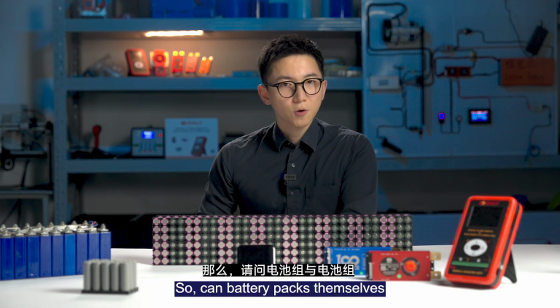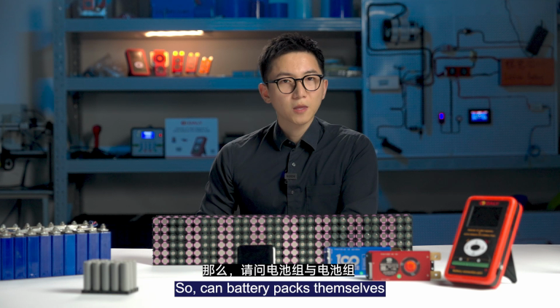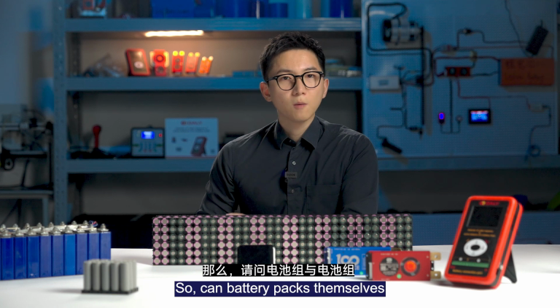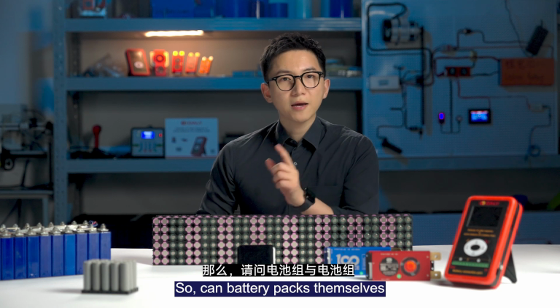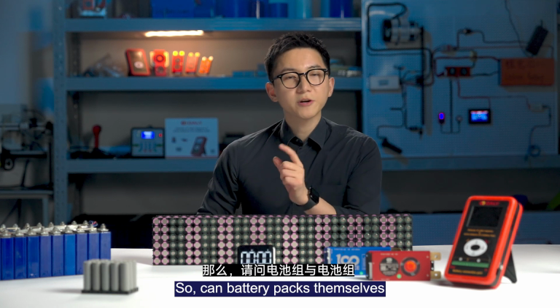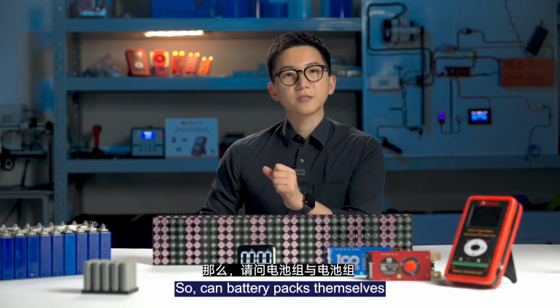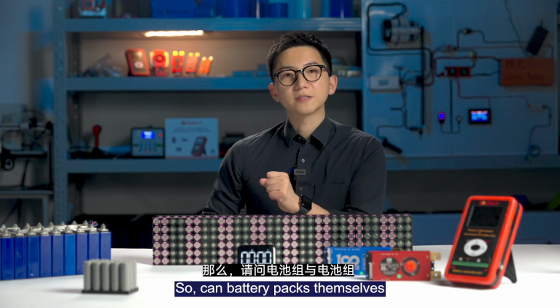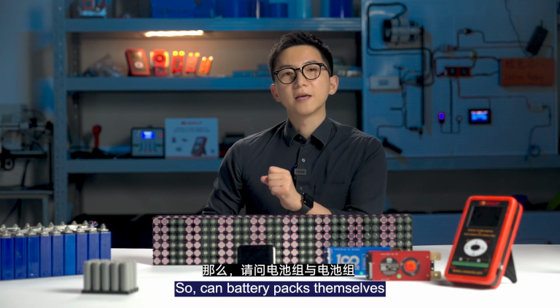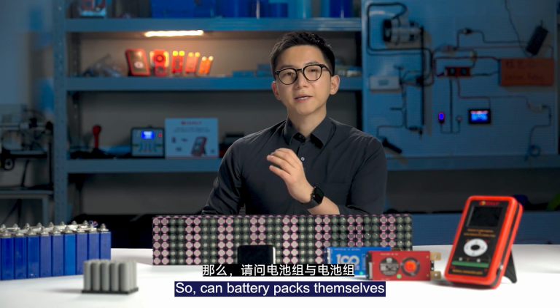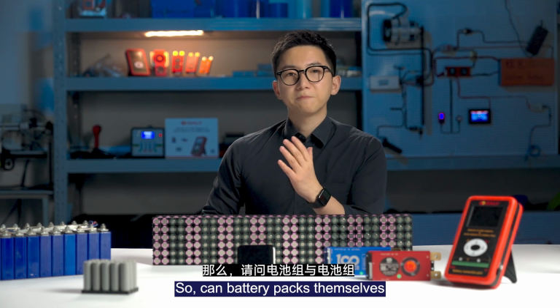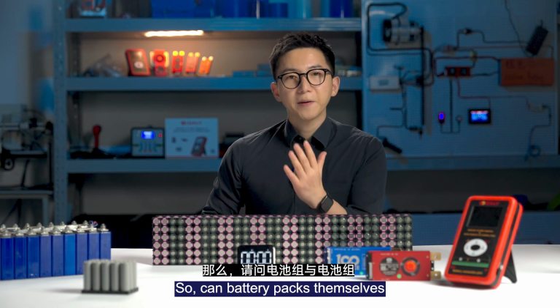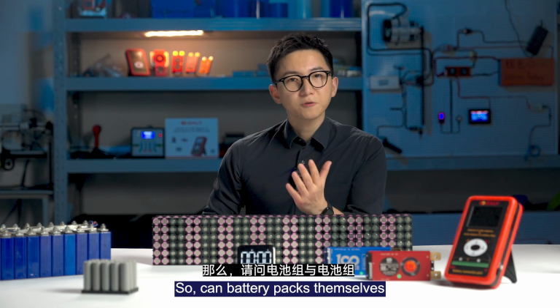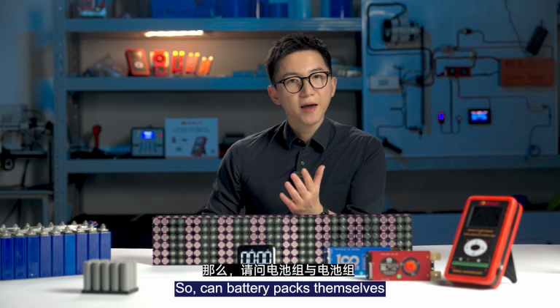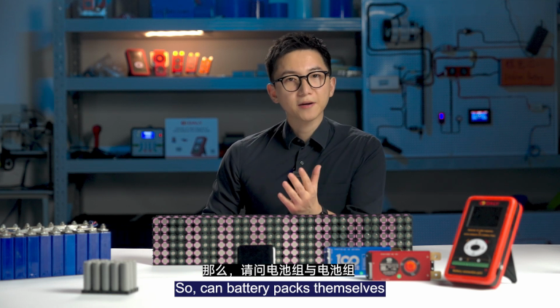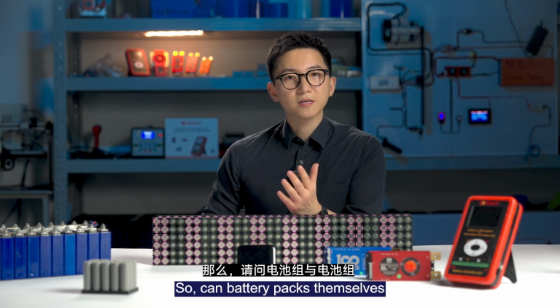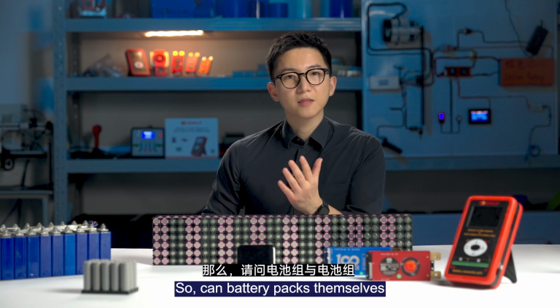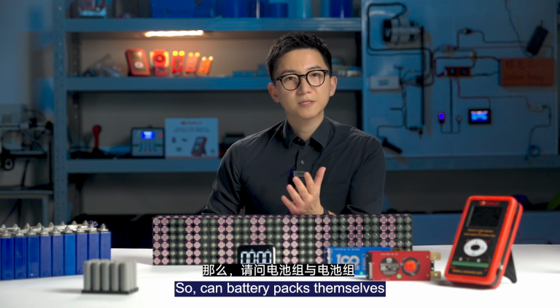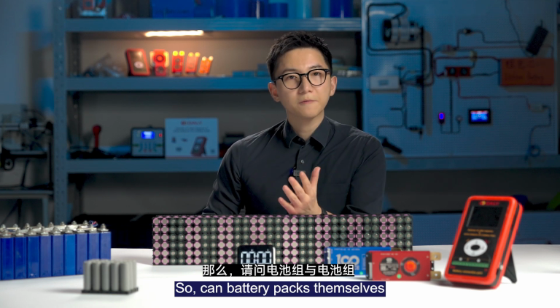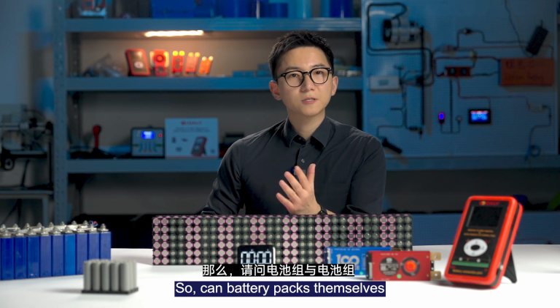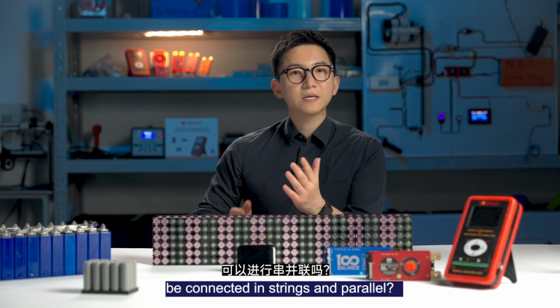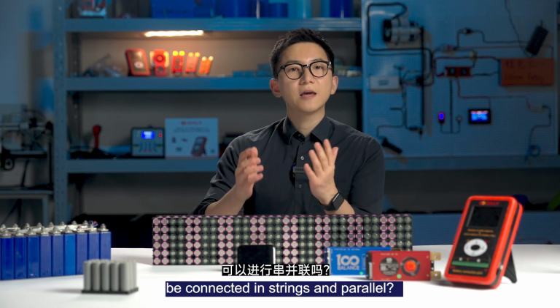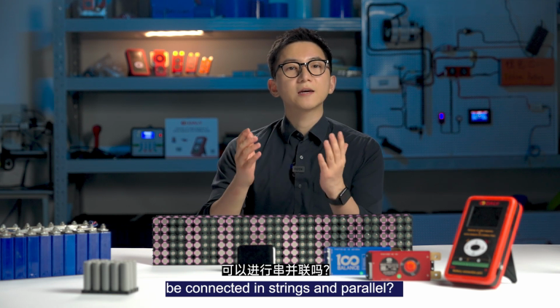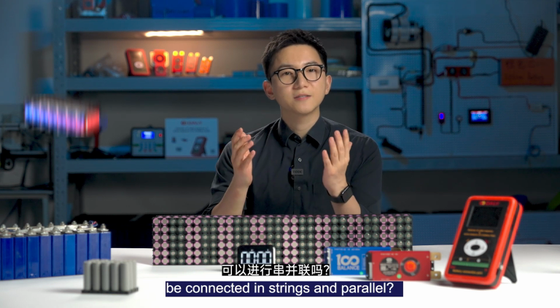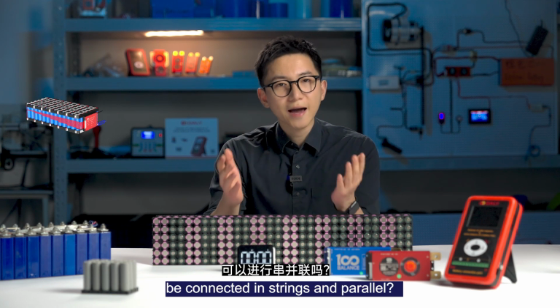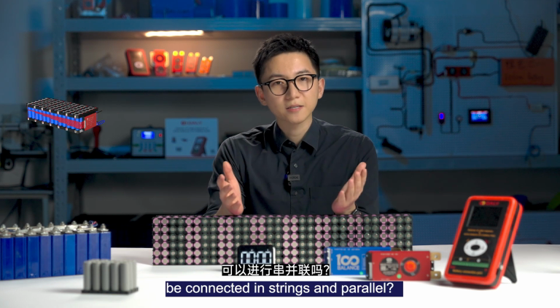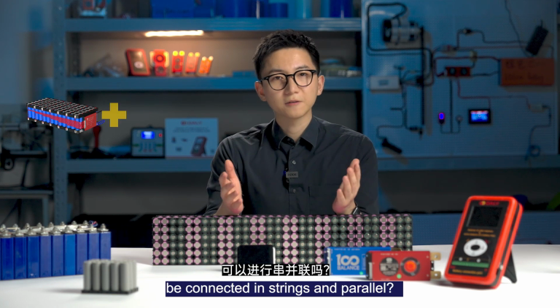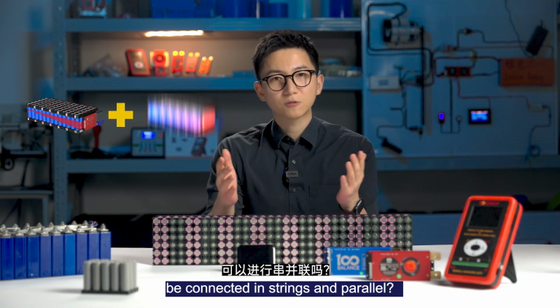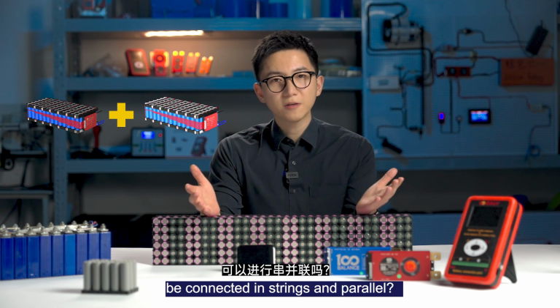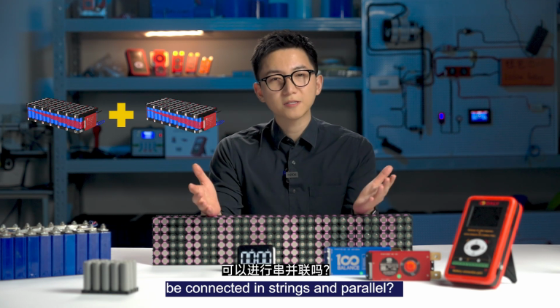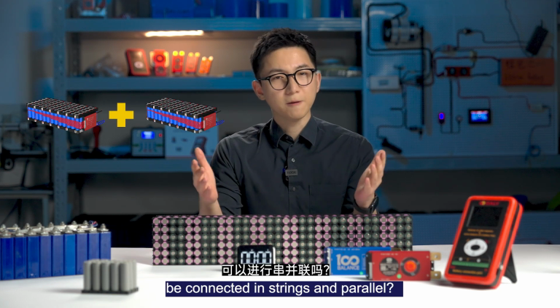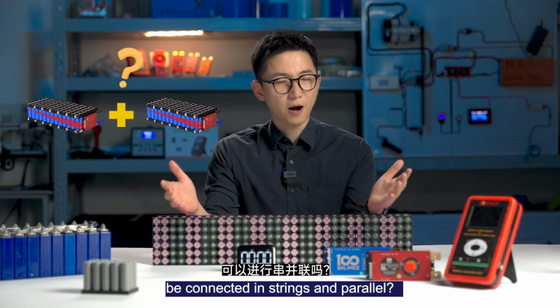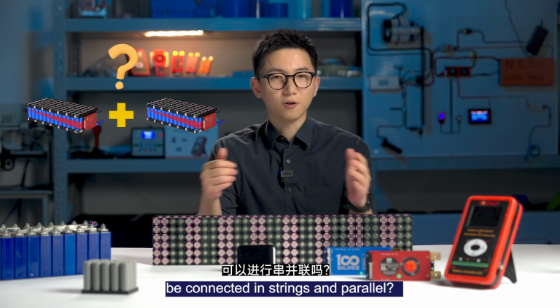So, my question is: can battery packs themselves be connected in strength and power?